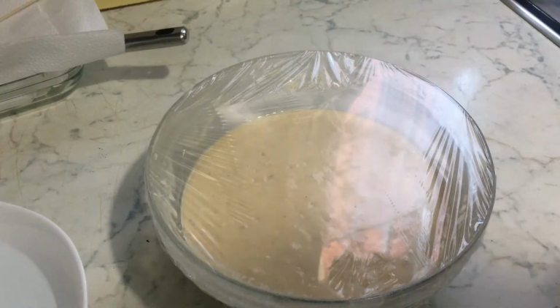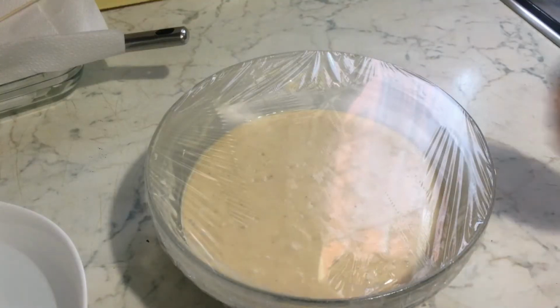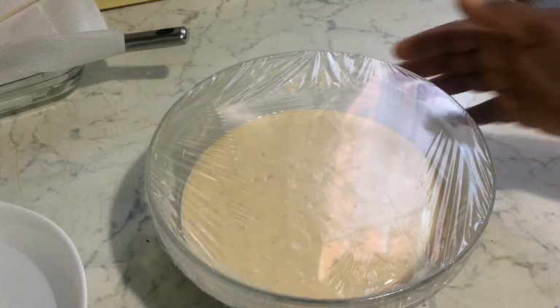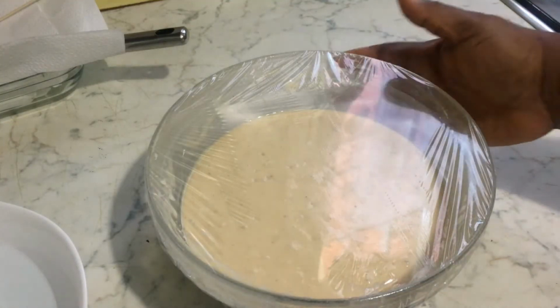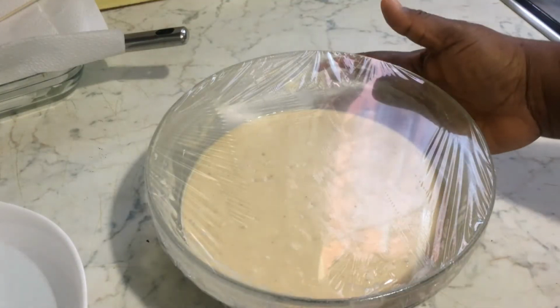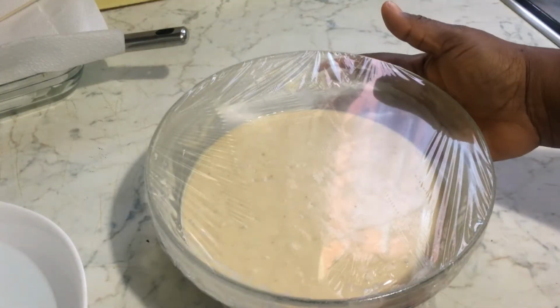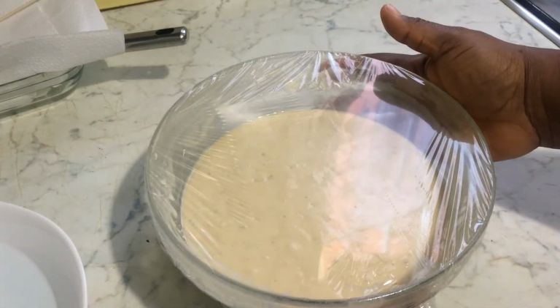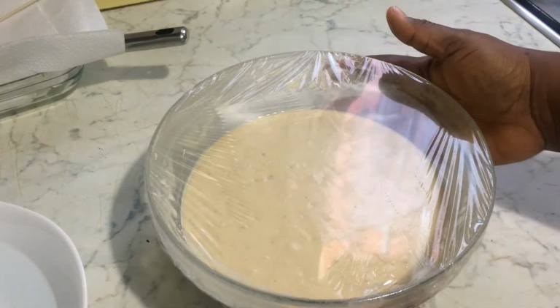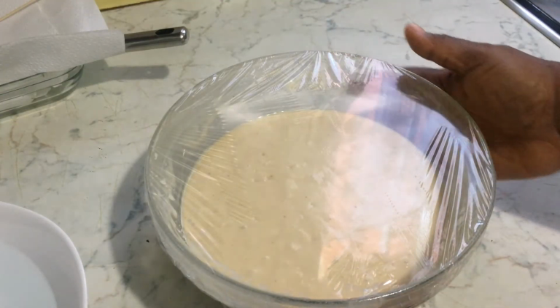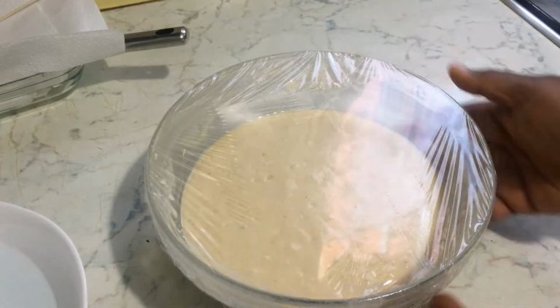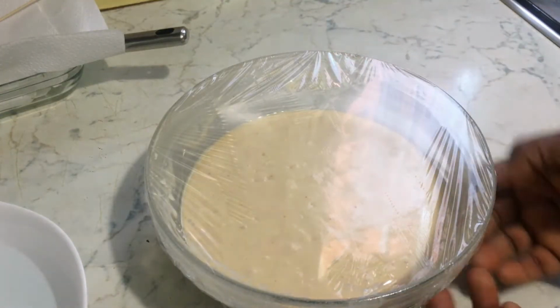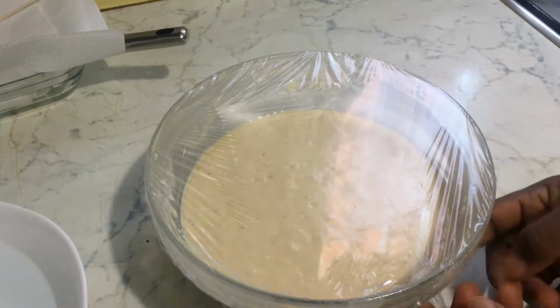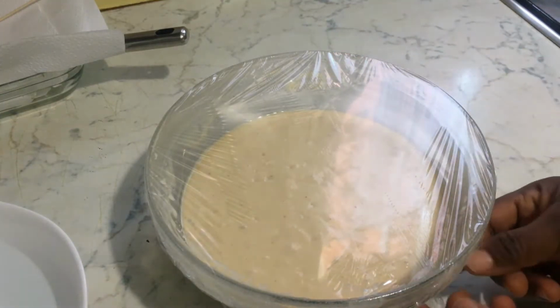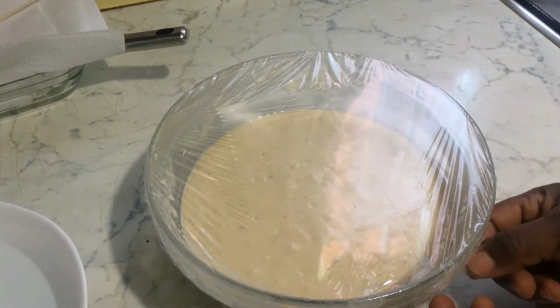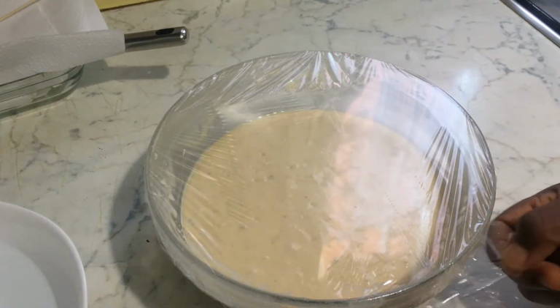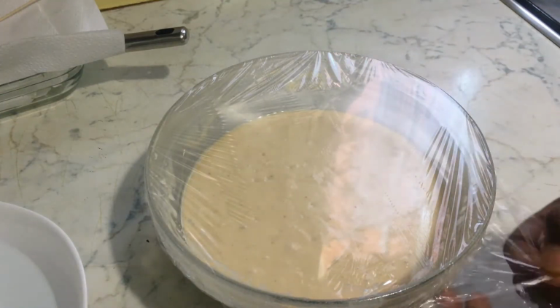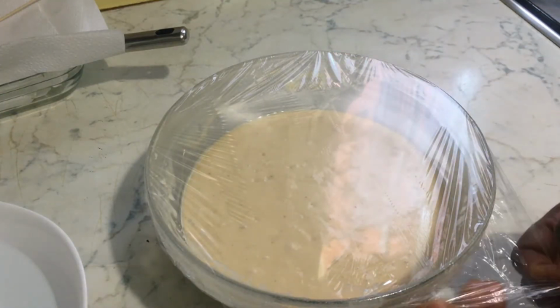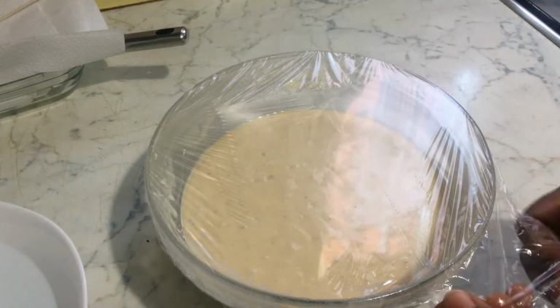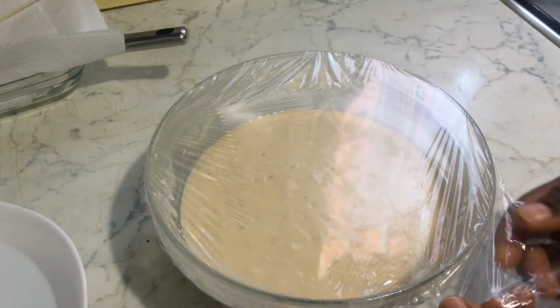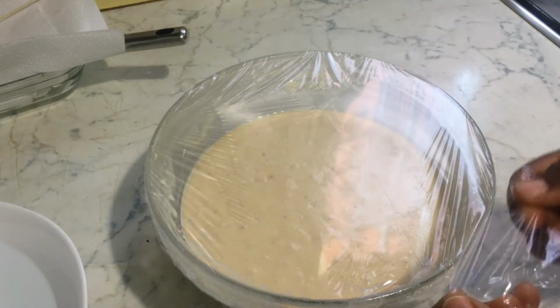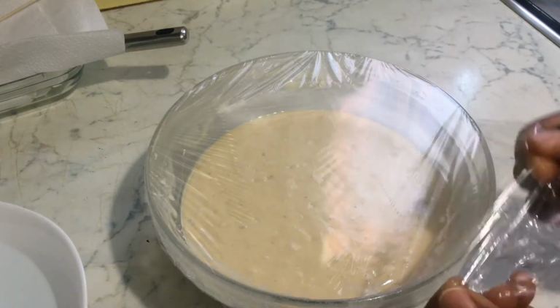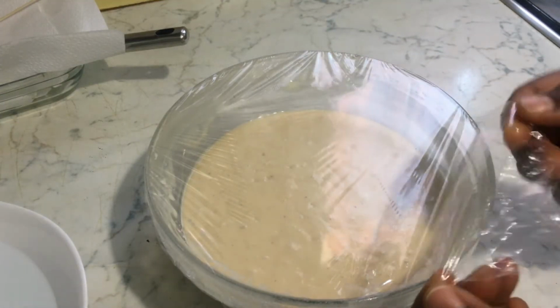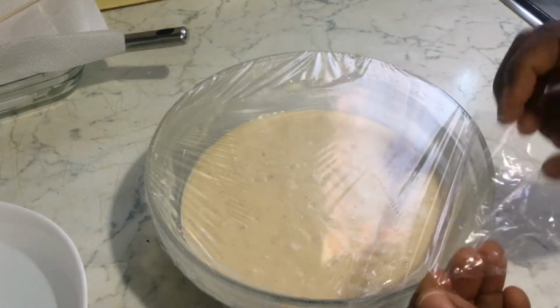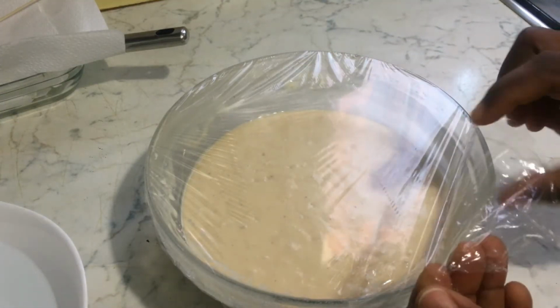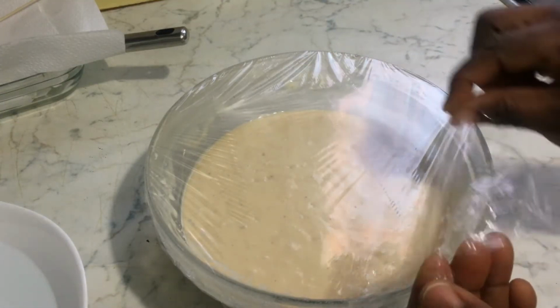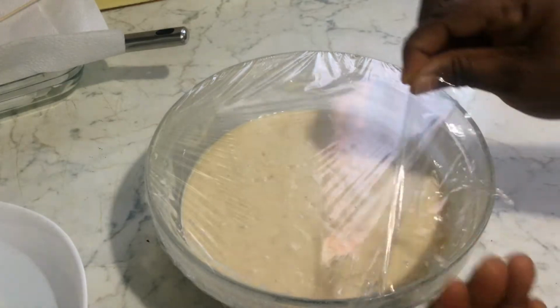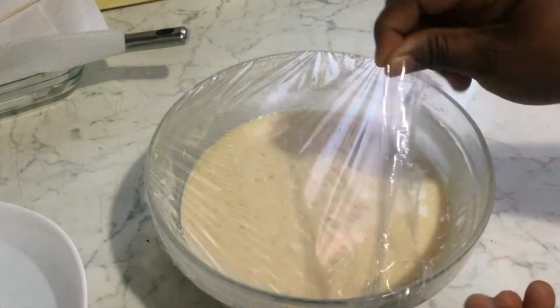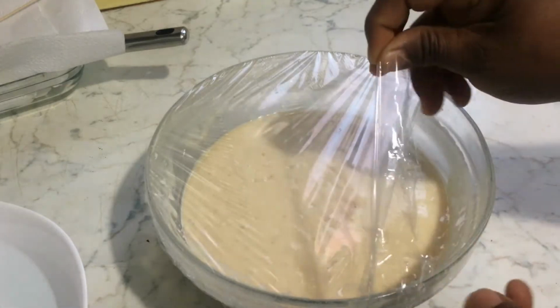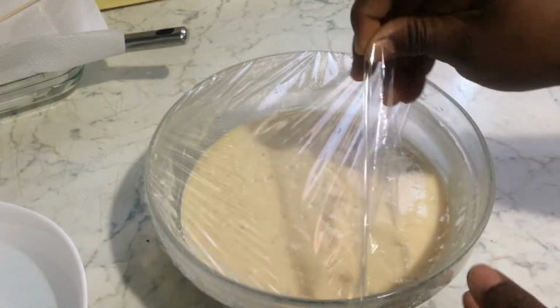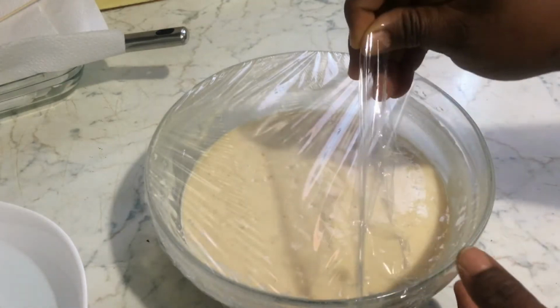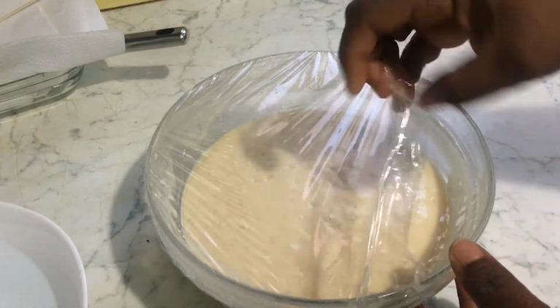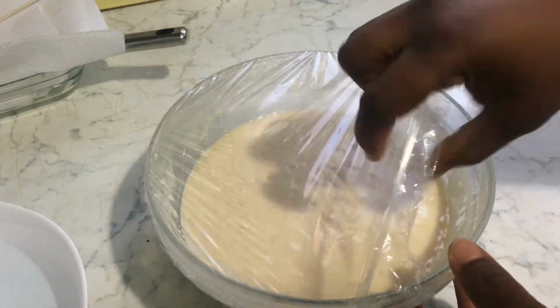We are going to leave it for an hour before we start frying. This is after an hour and it has risen so beautifully.